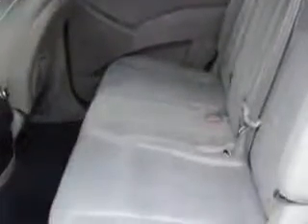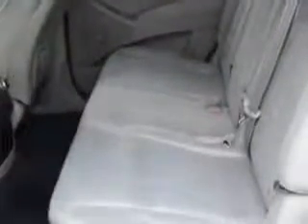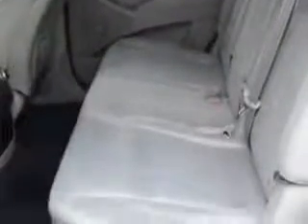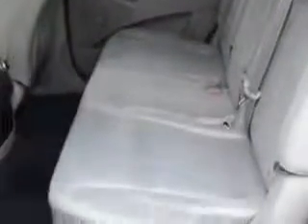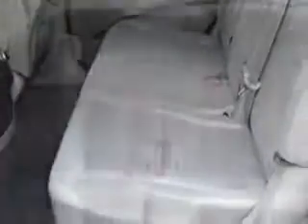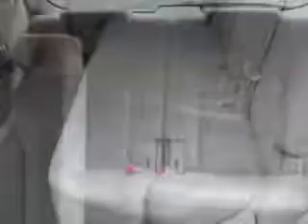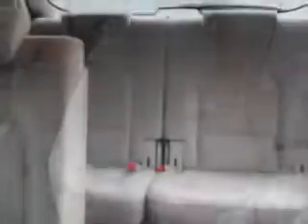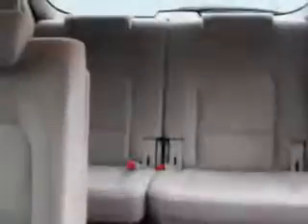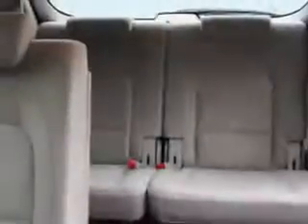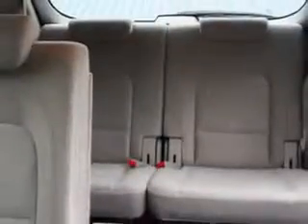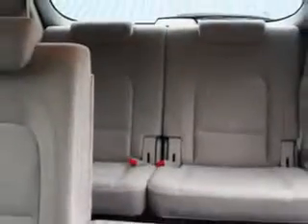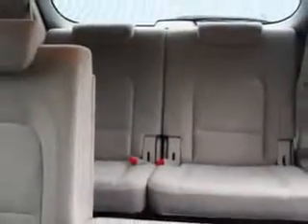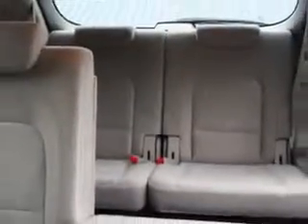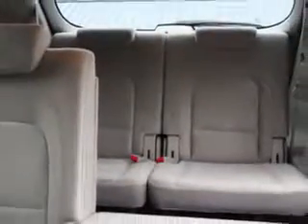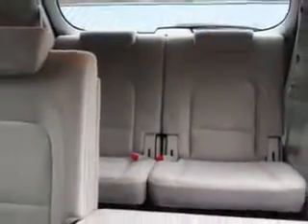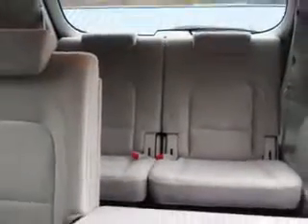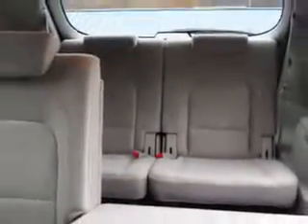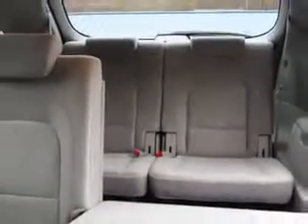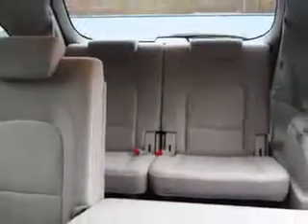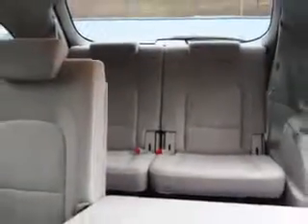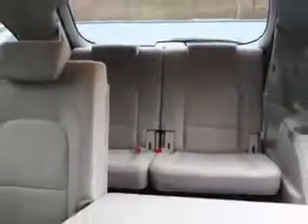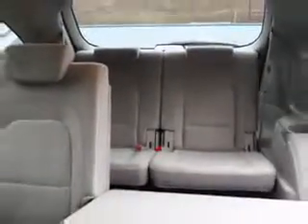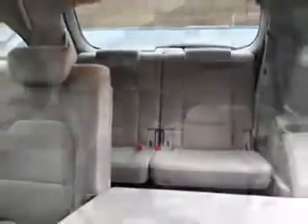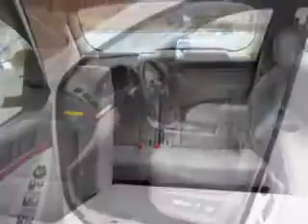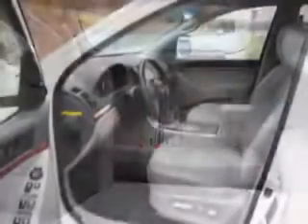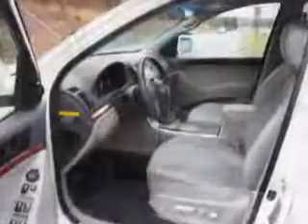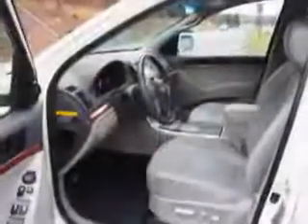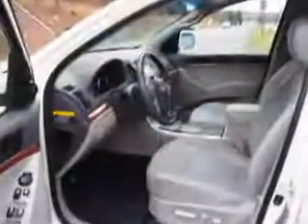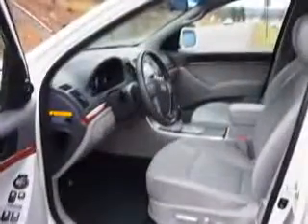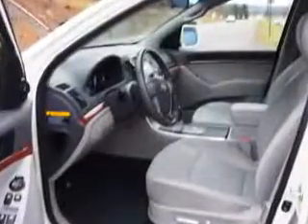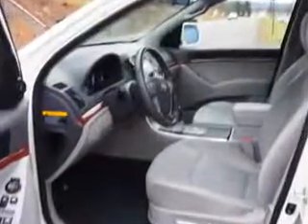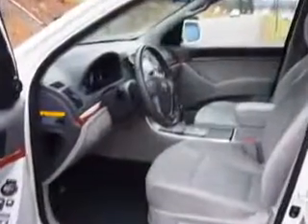in this 2010 Hyundai Veracruz. See us at W&L Subaru today.